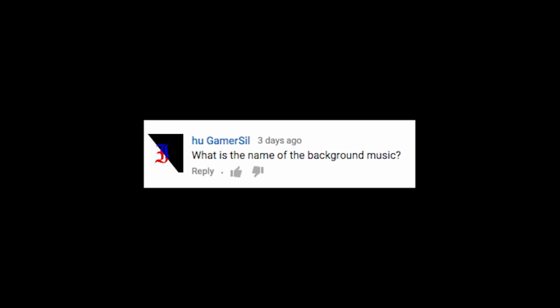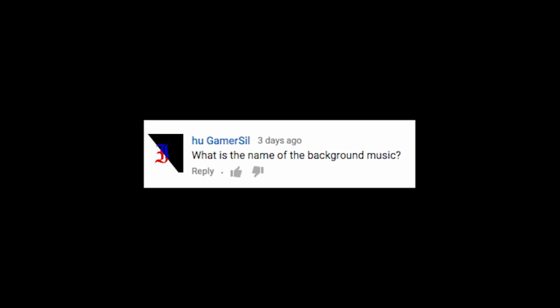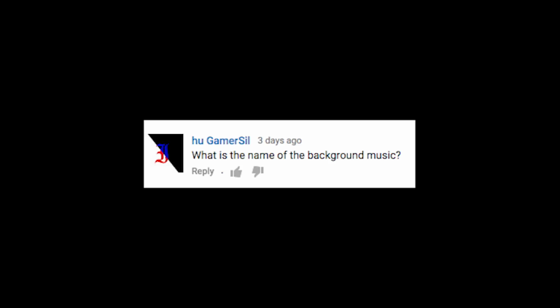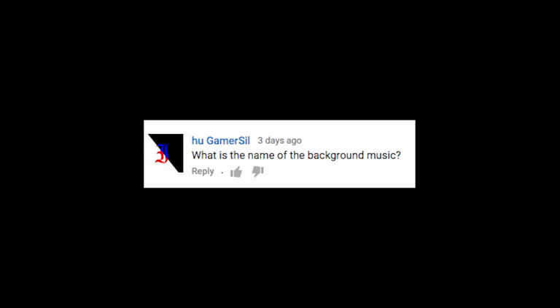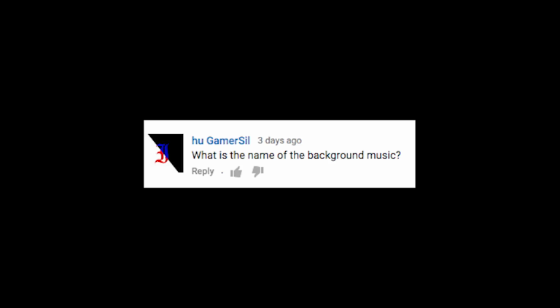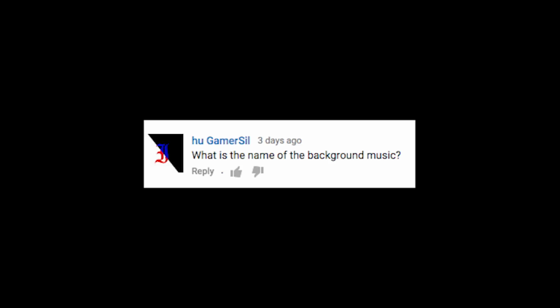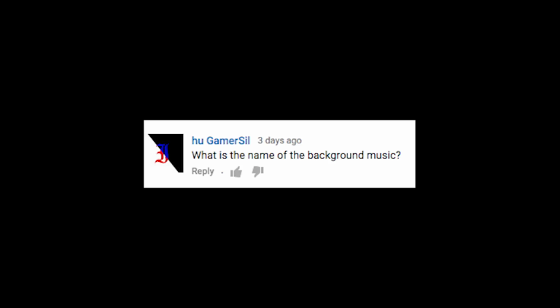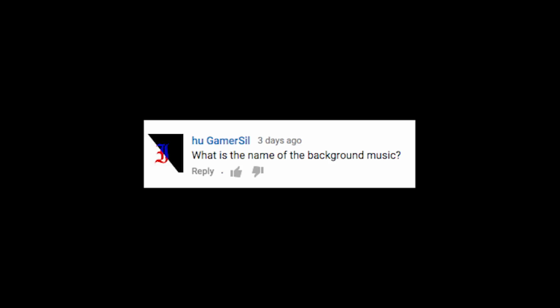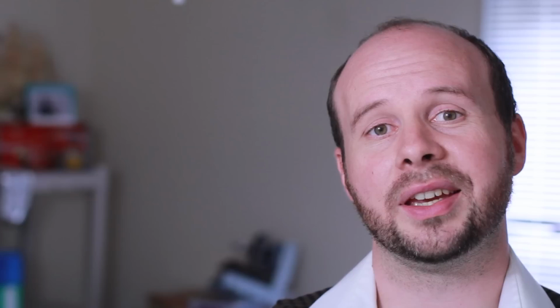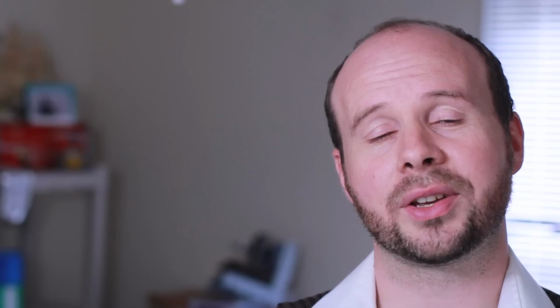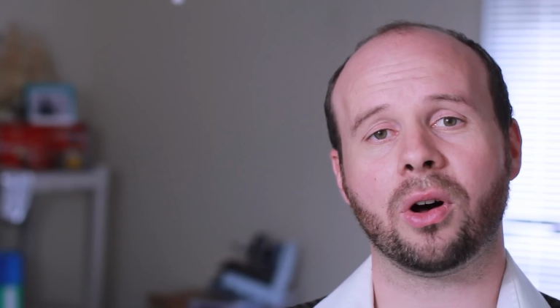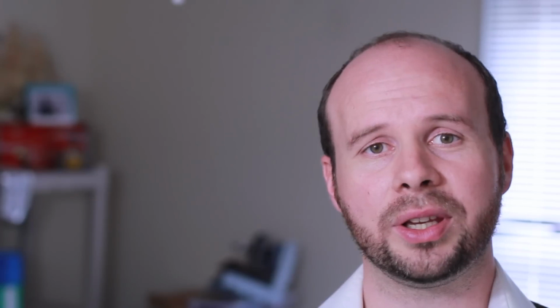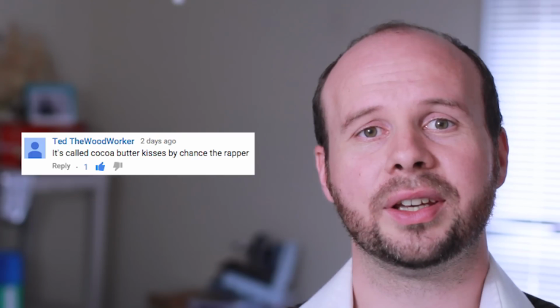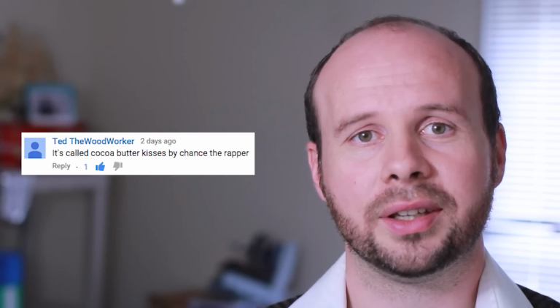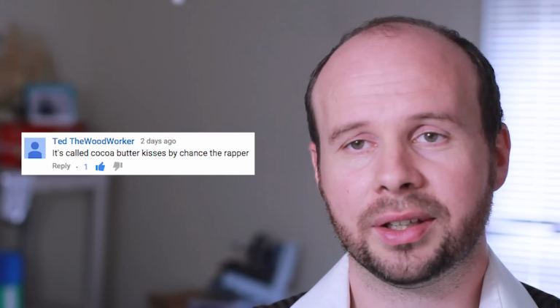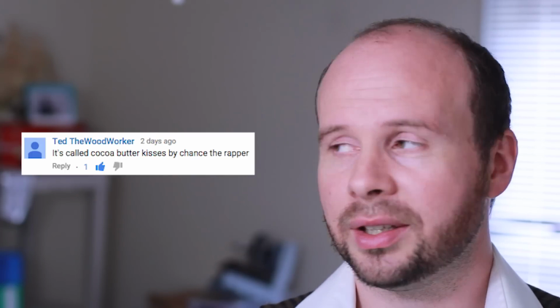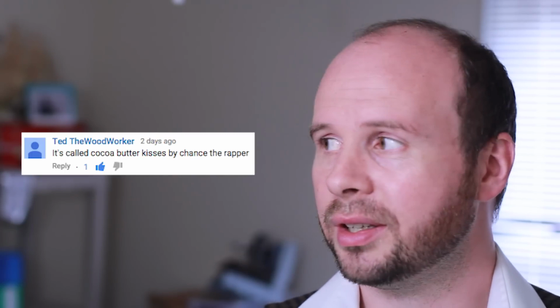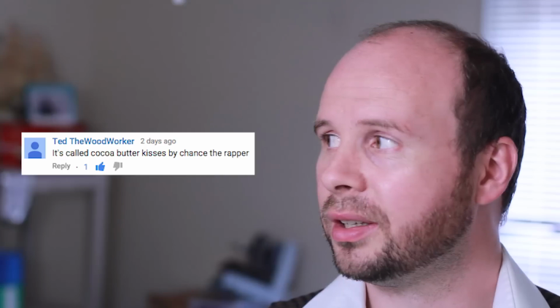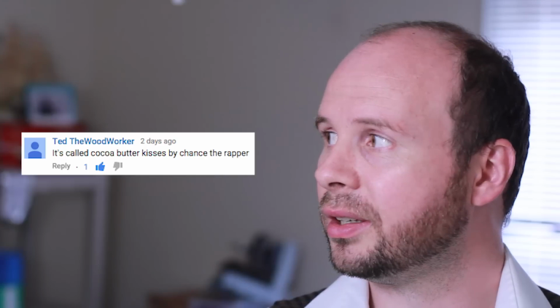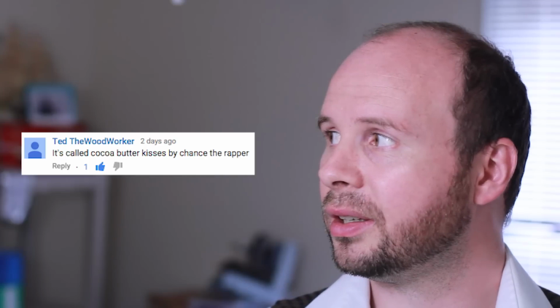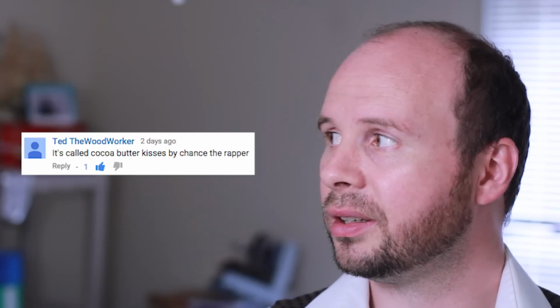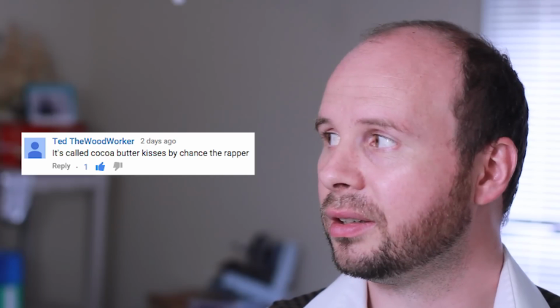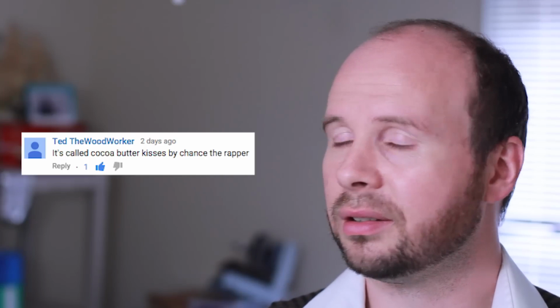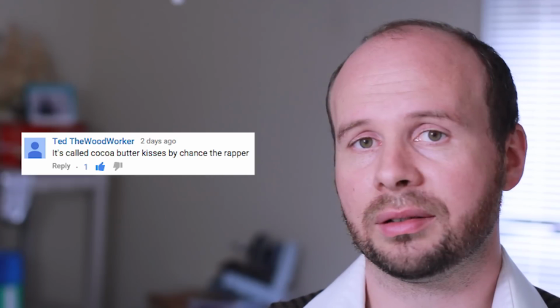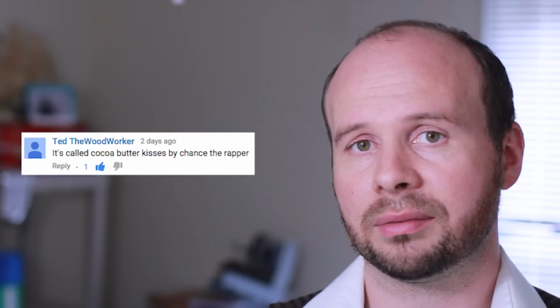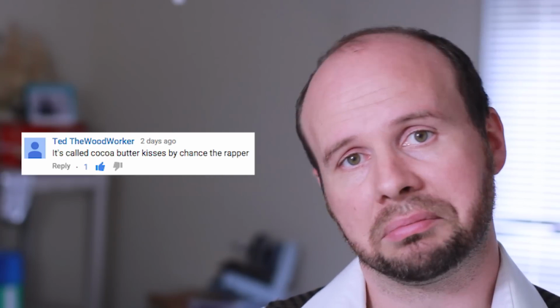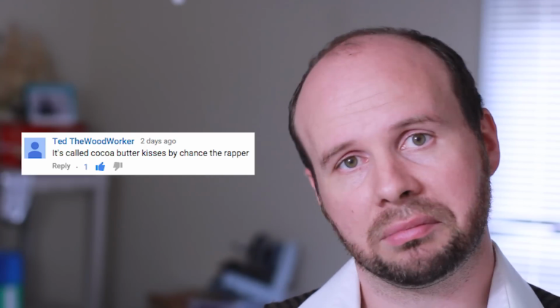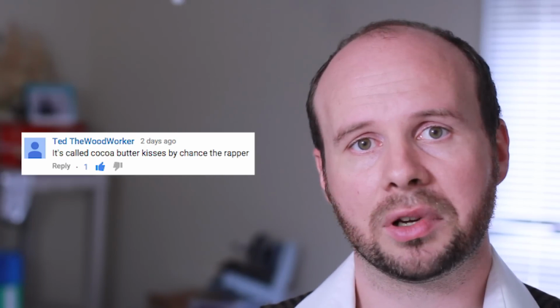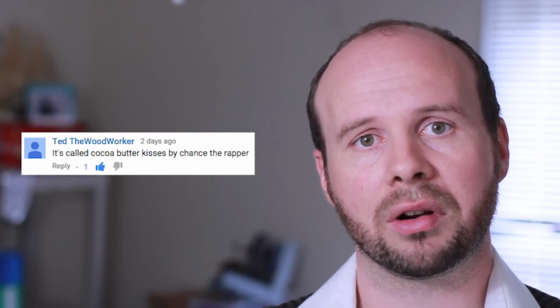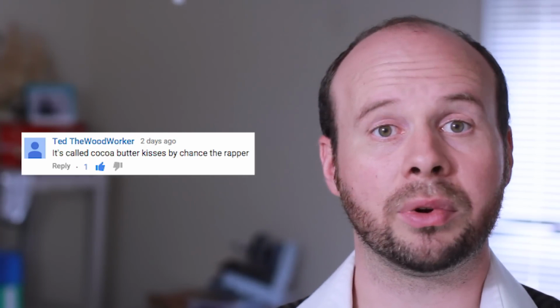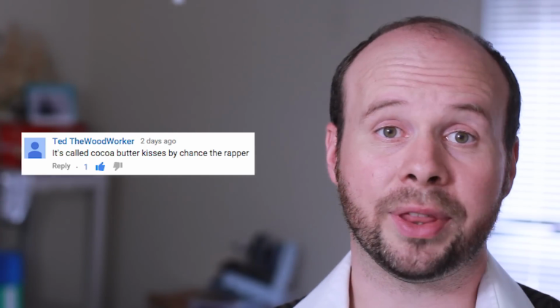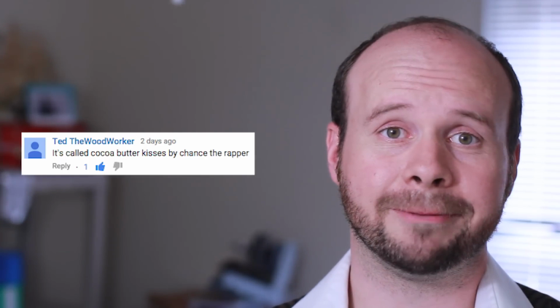What's the name of the background music? It's called... Cocoa Butter Kisses by Chance the Rapper. Alright, we'll go with that.